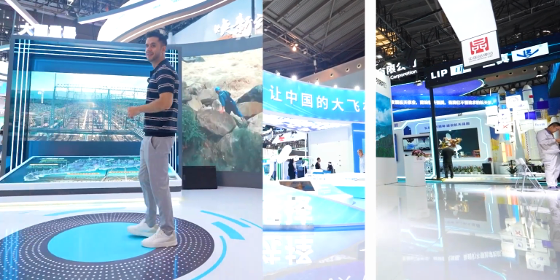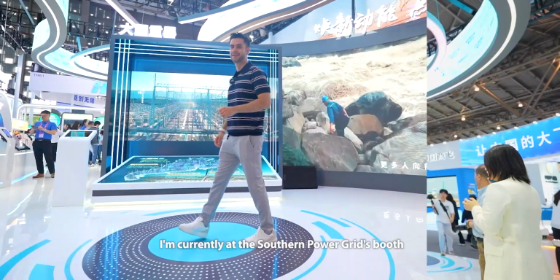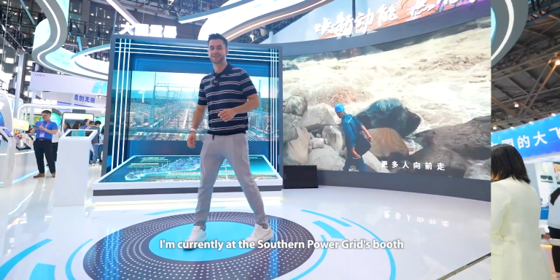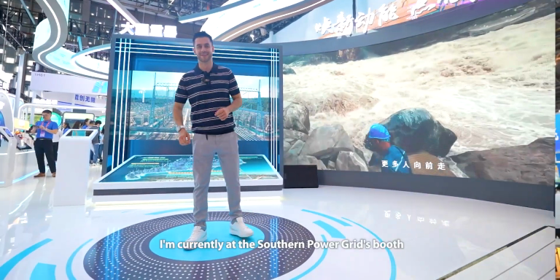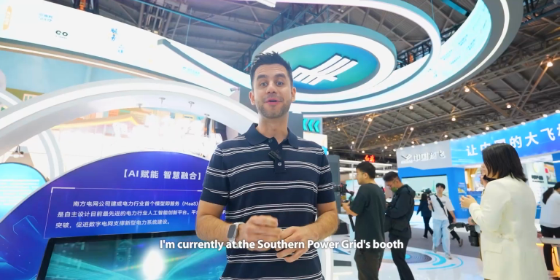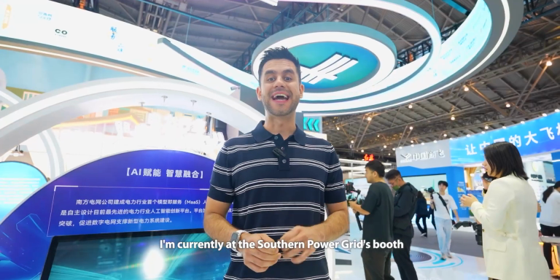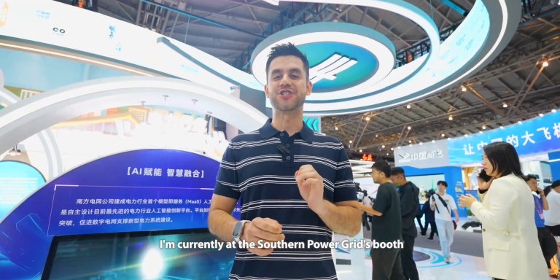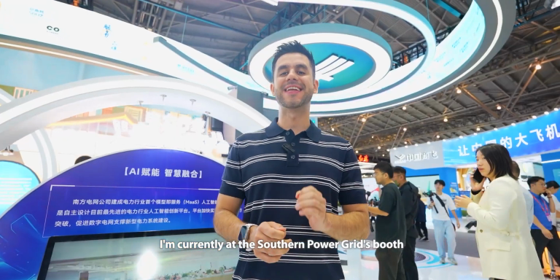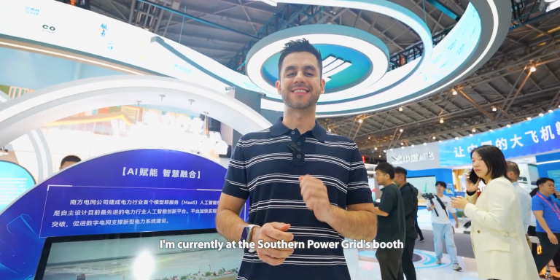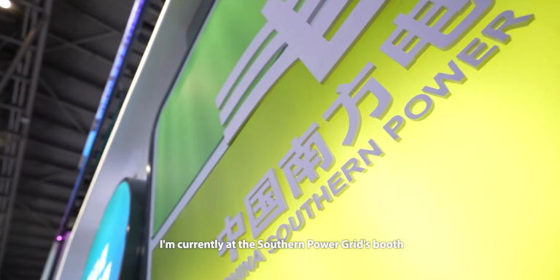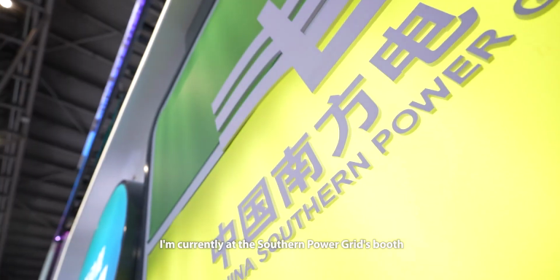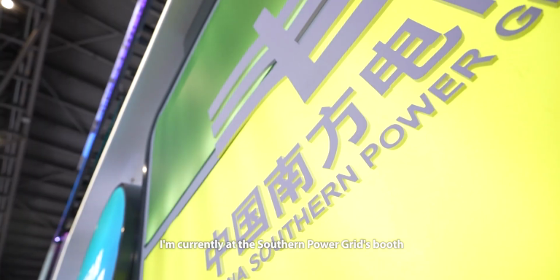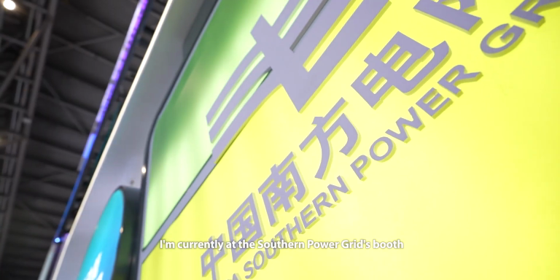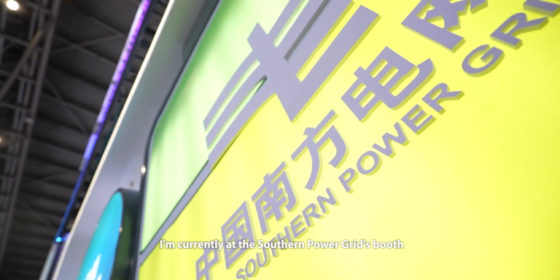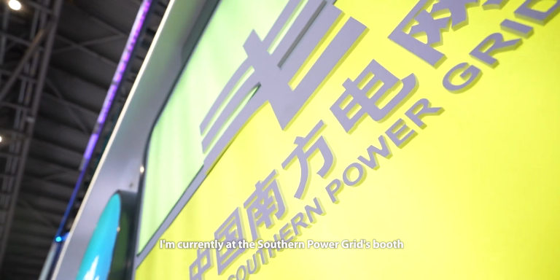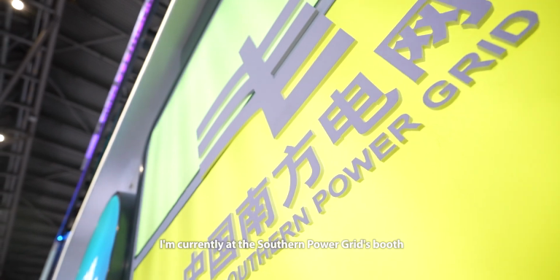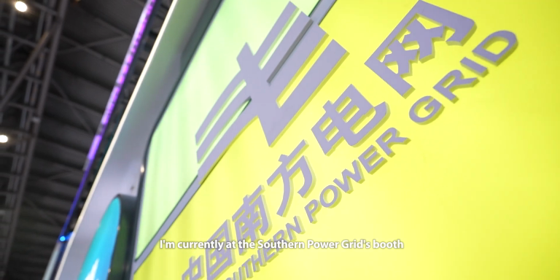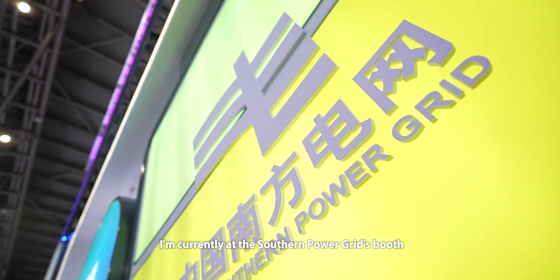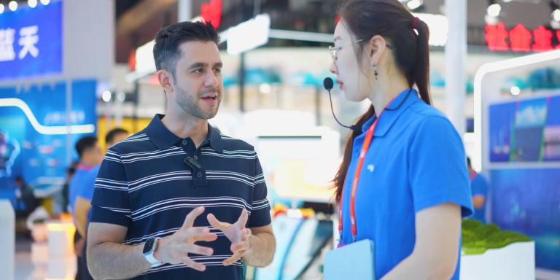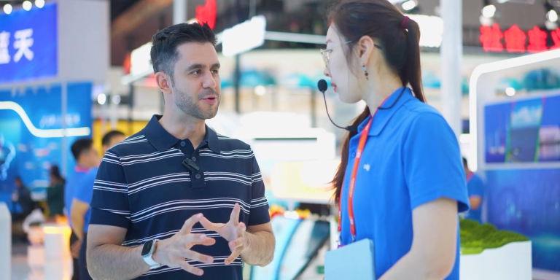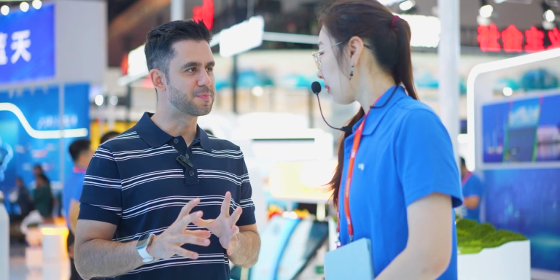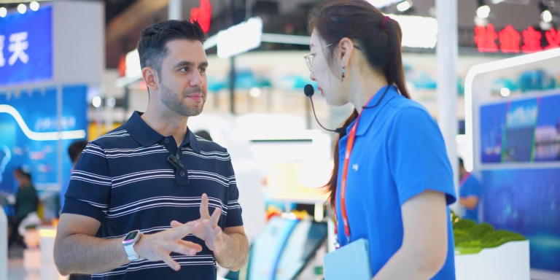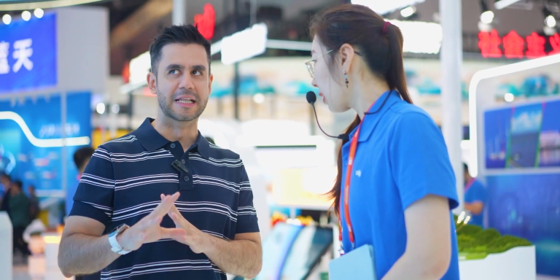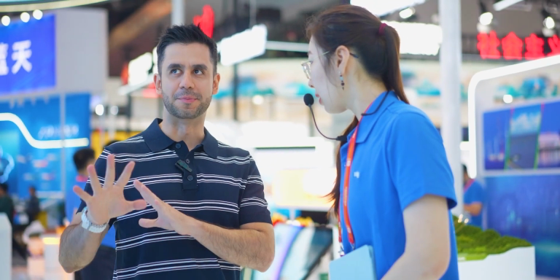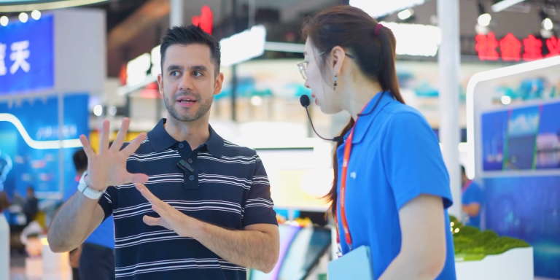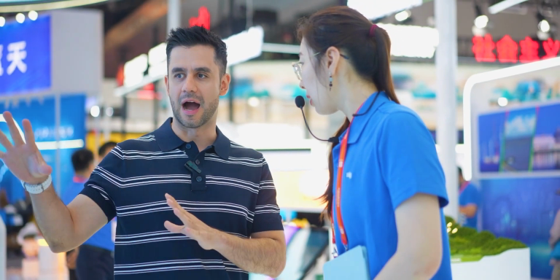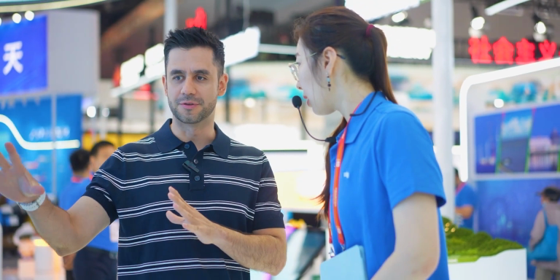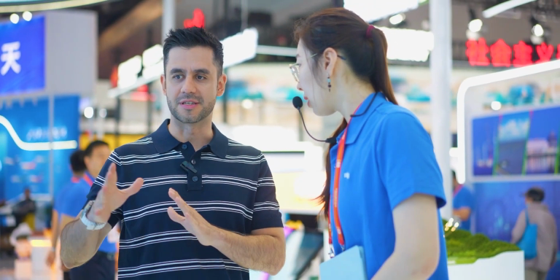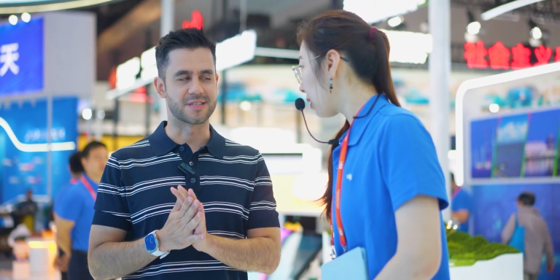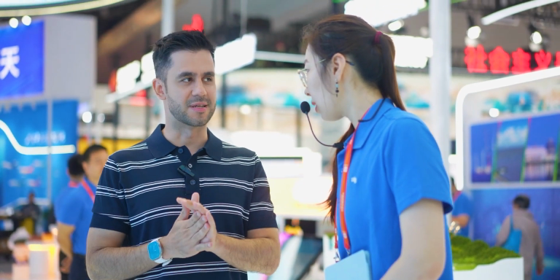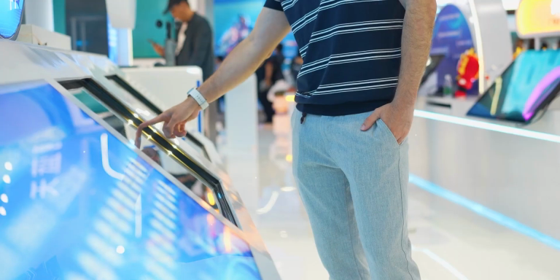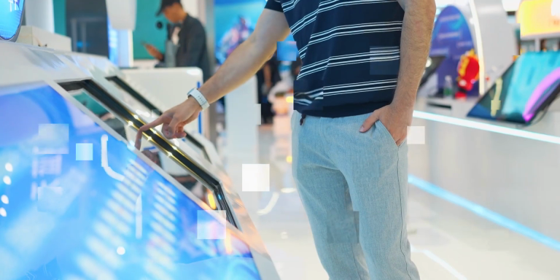I am currently at China's Southern Power Grid Exhibition Area. Can you explain to me a little bit how this system works?